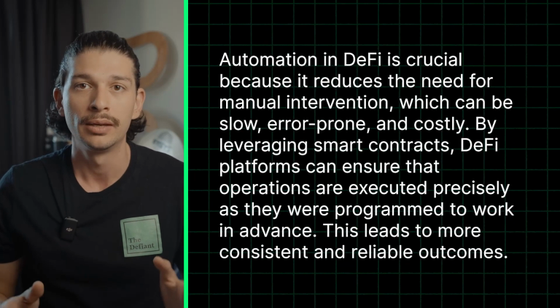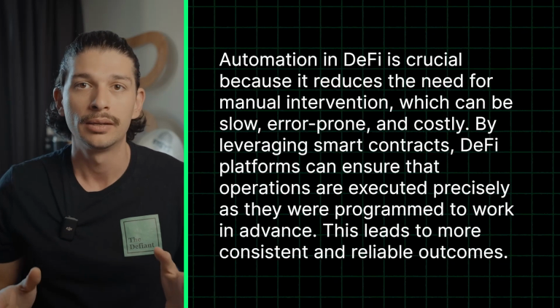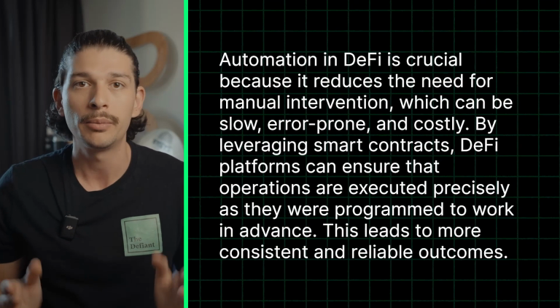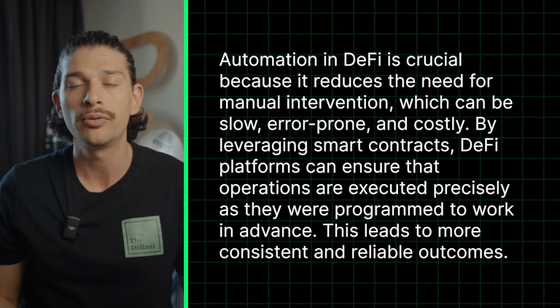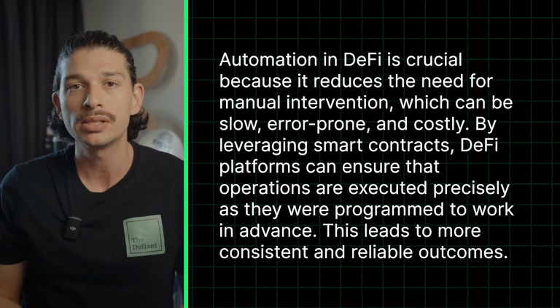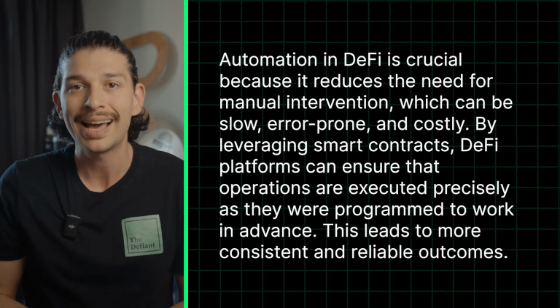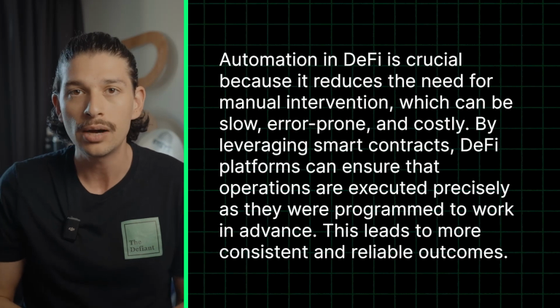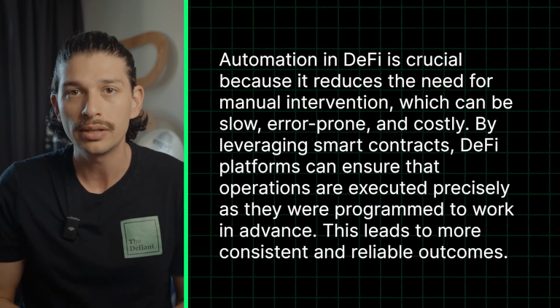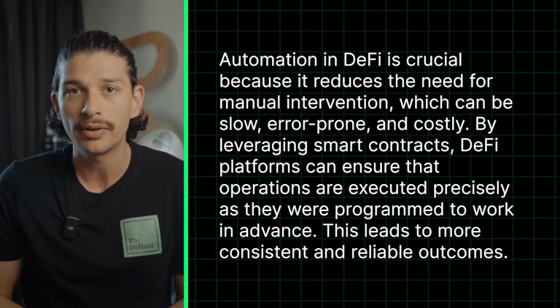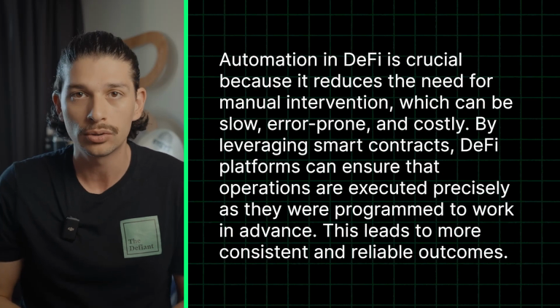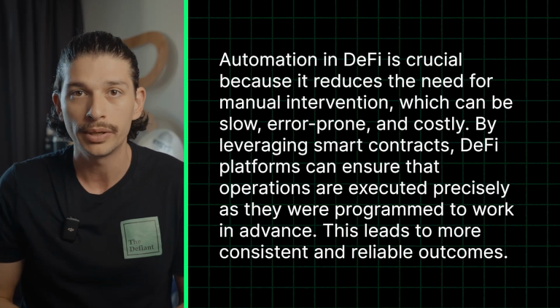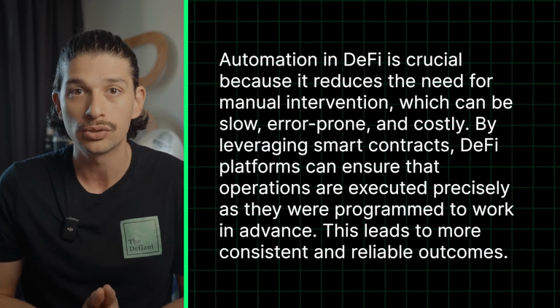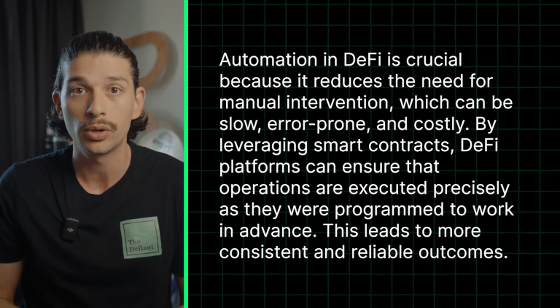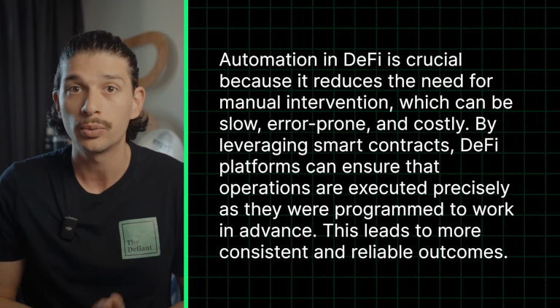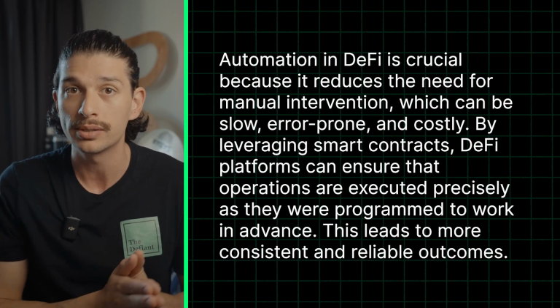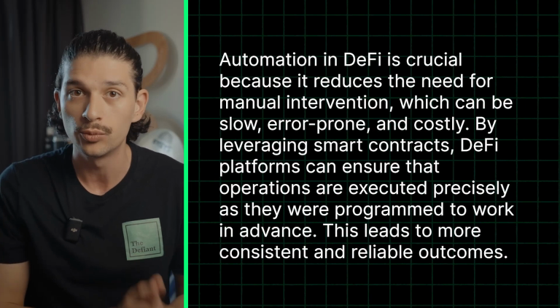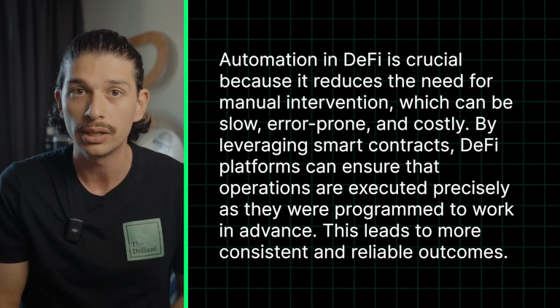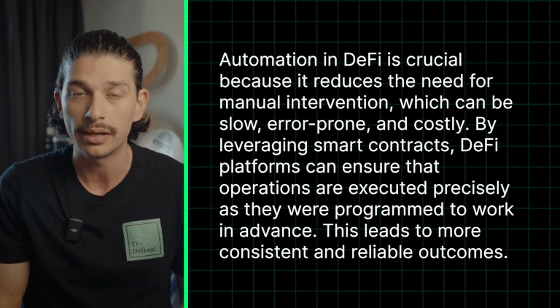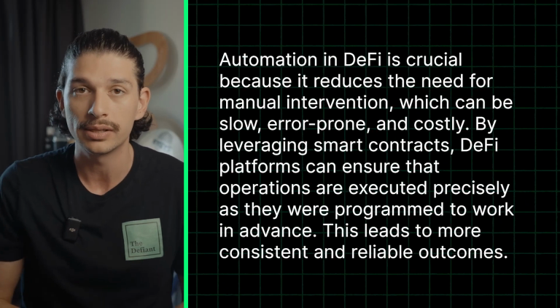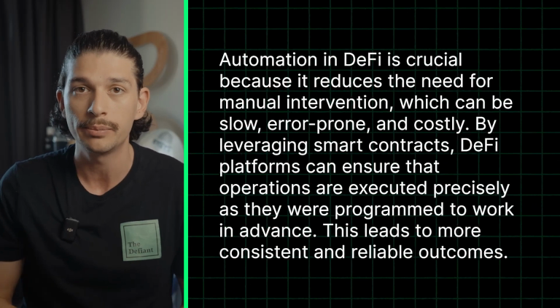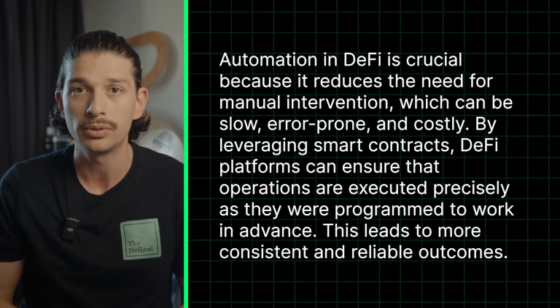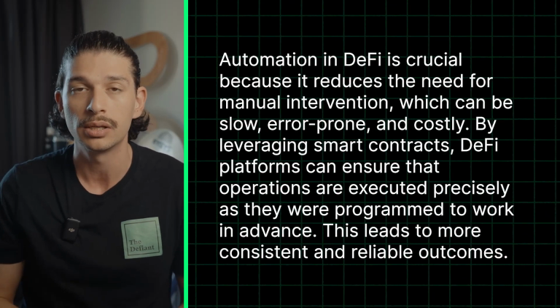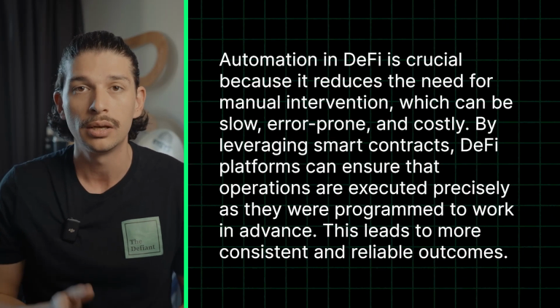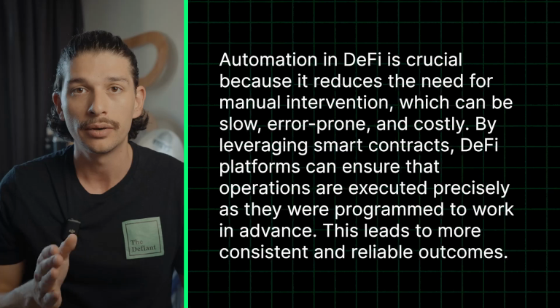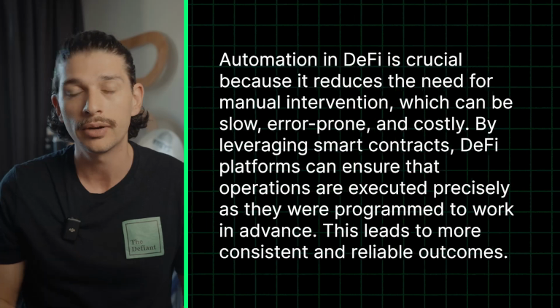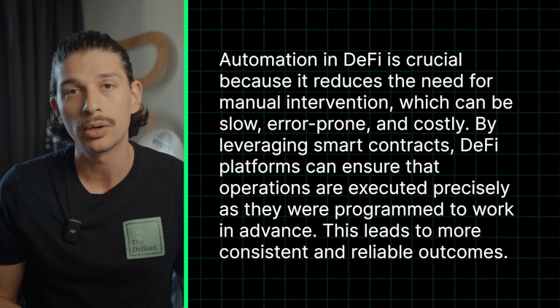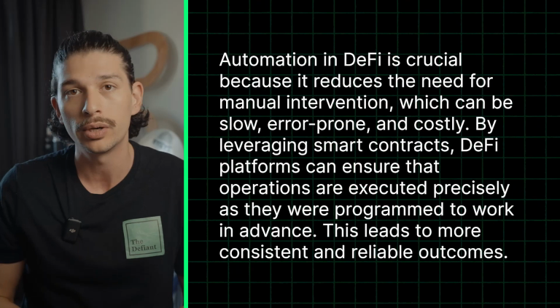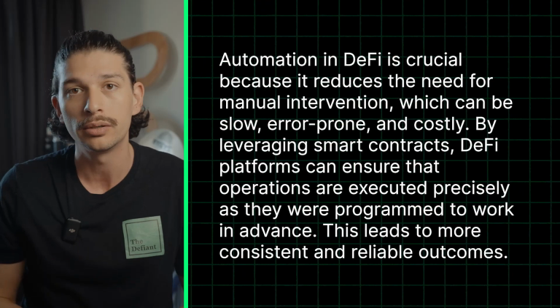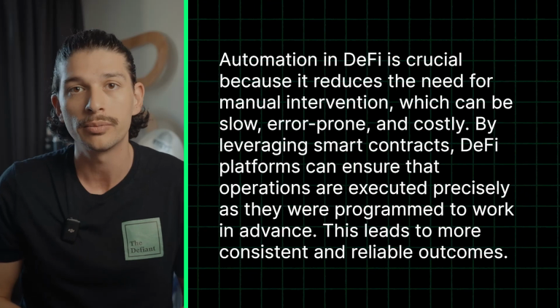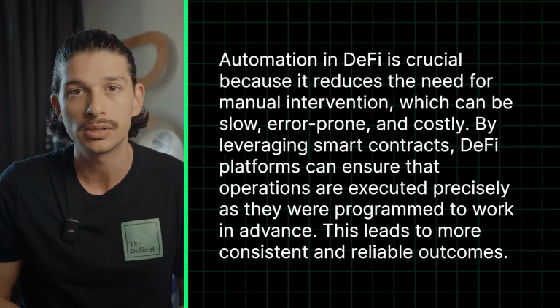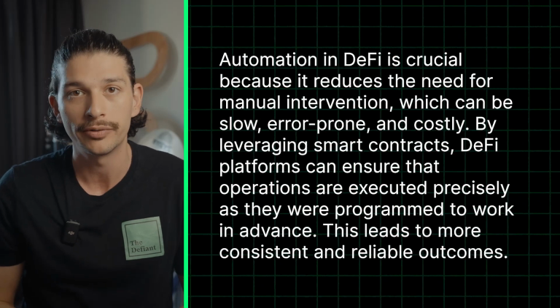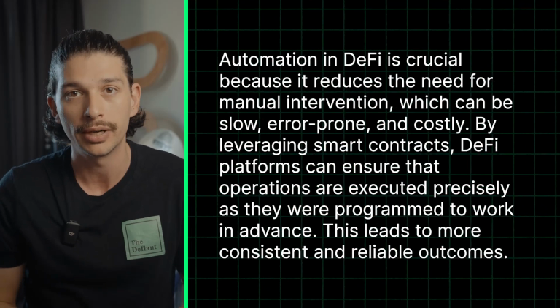Now, before we see how DeFi automations work with some real life examples, a very quick word from Summify.